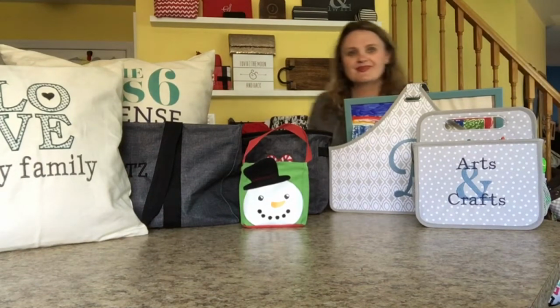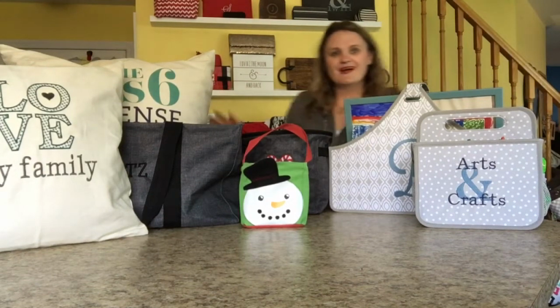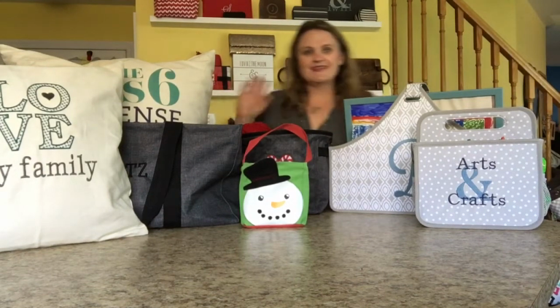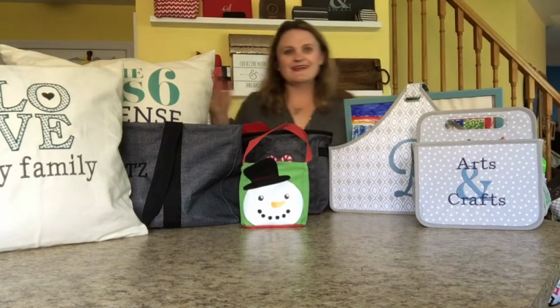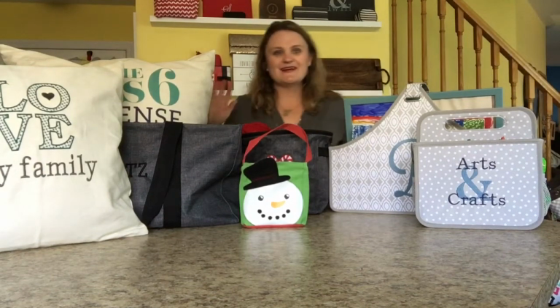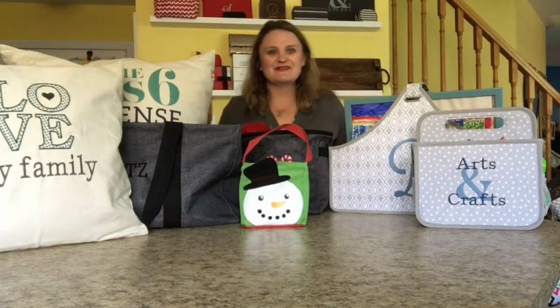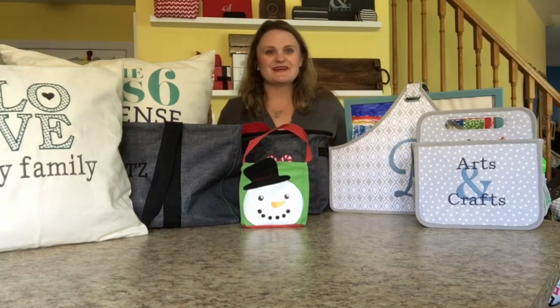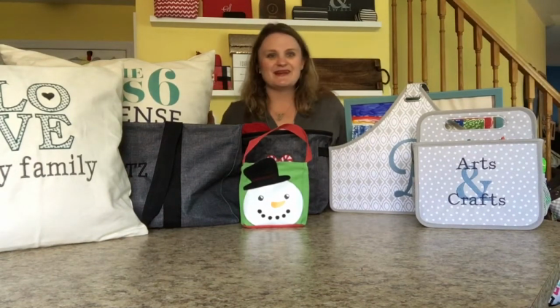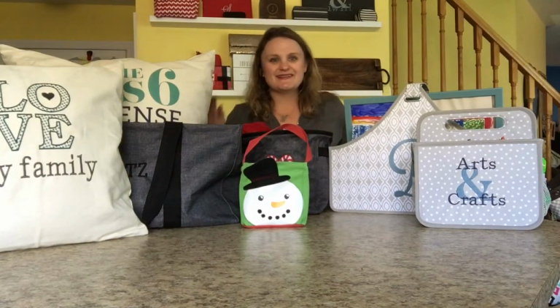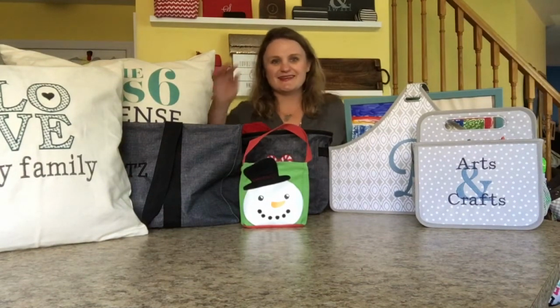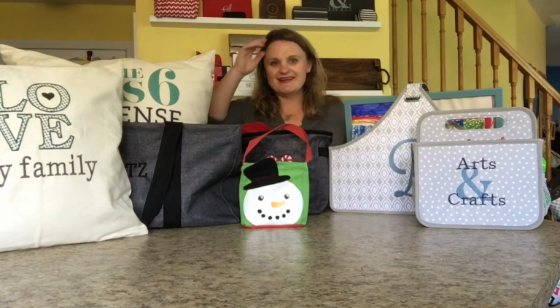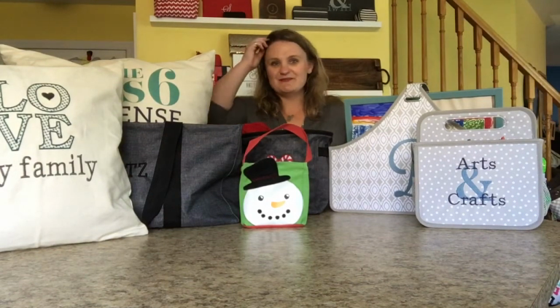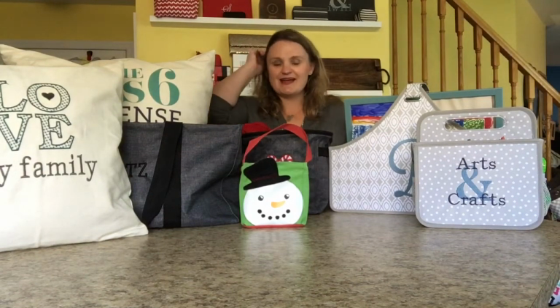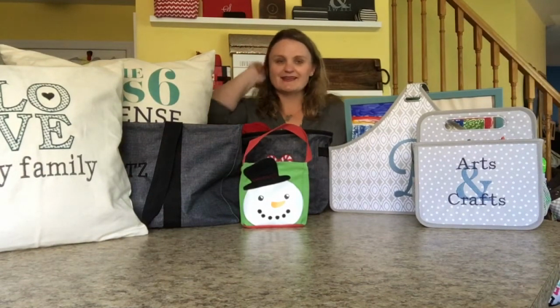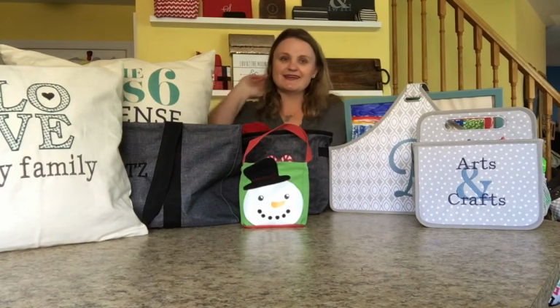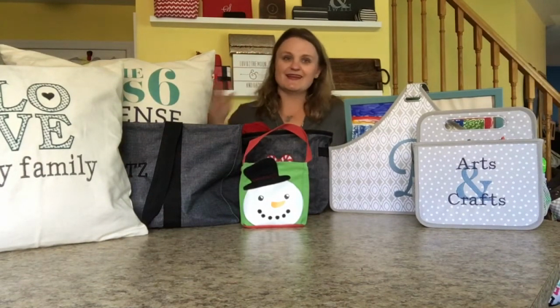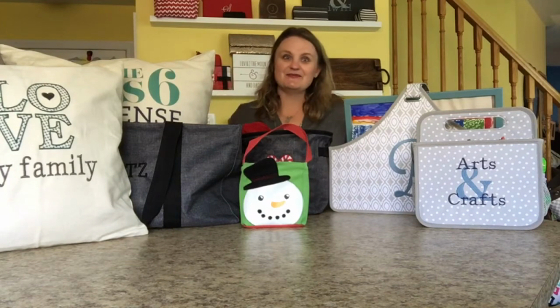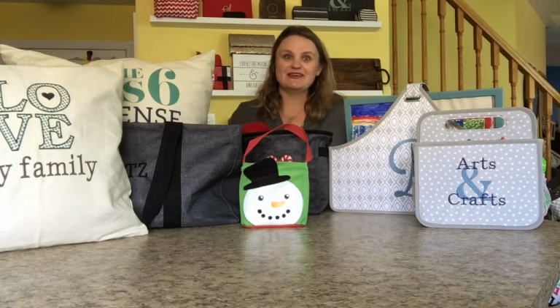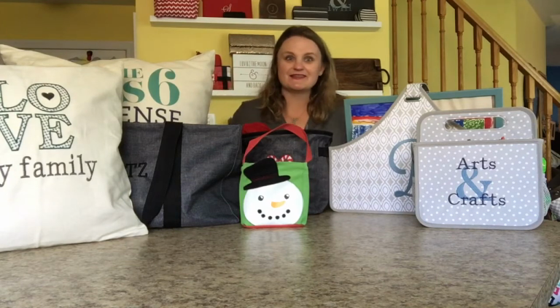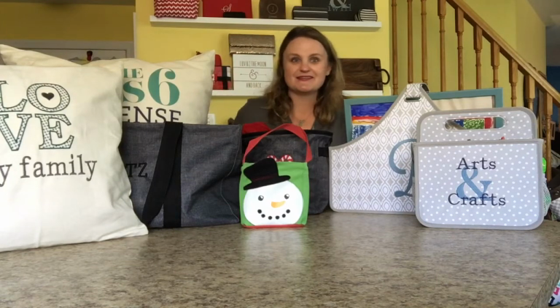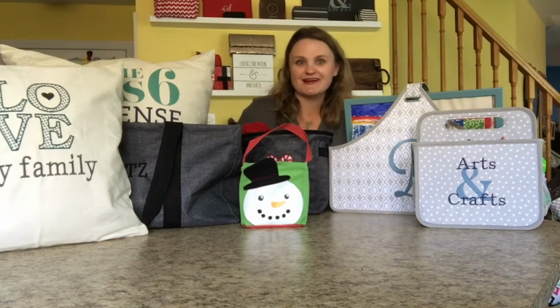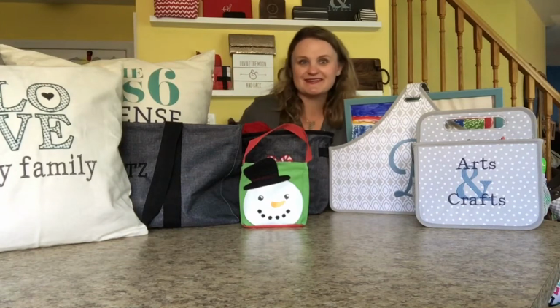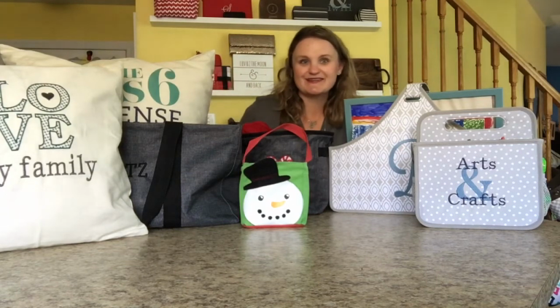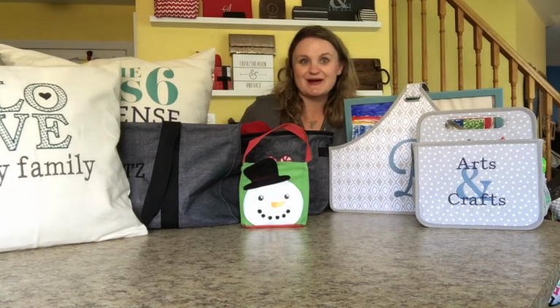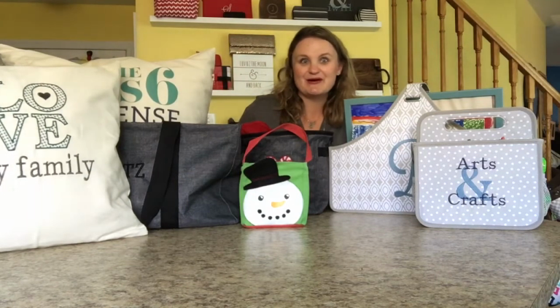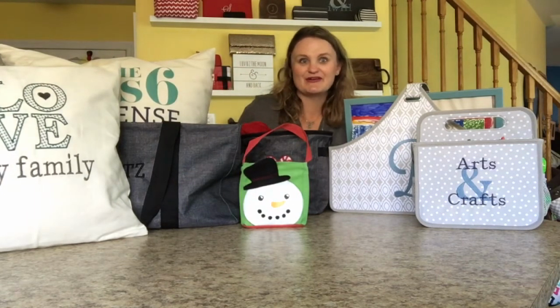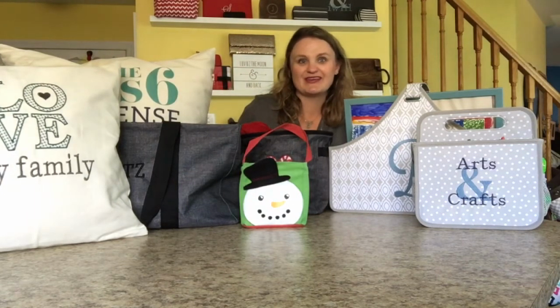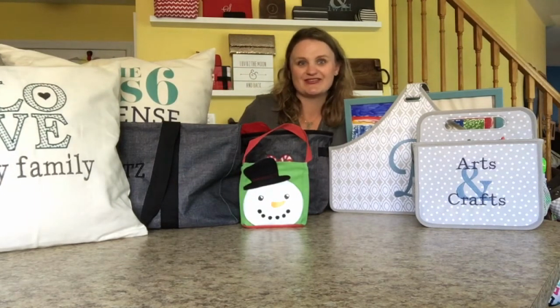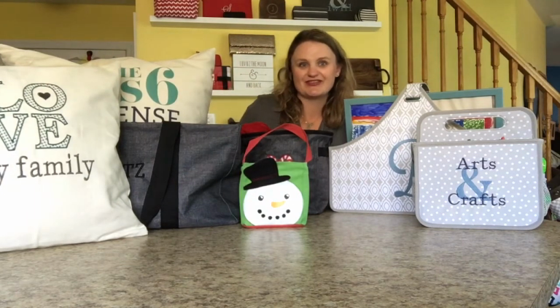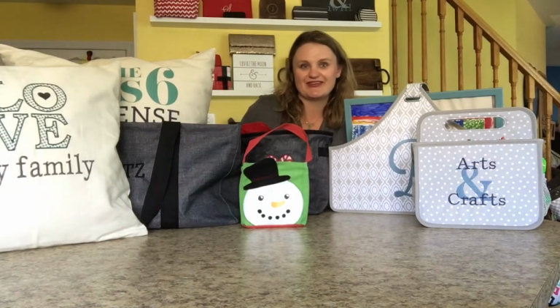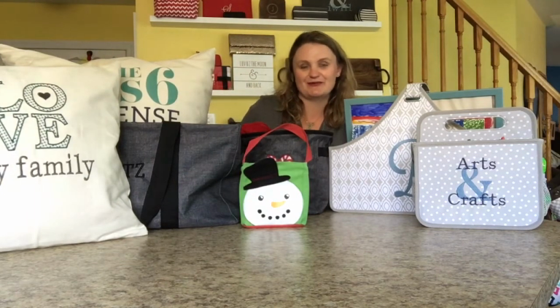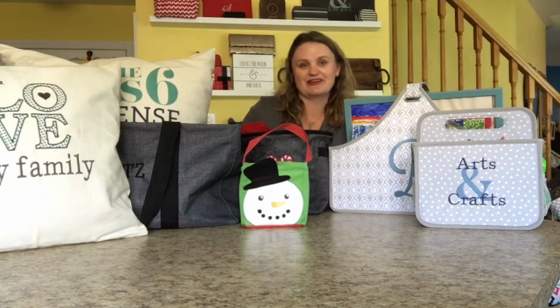Hi there! I'm Sarah Bites, Canadian Bag Lady, and I'm here to talk to you about gifts for the family.